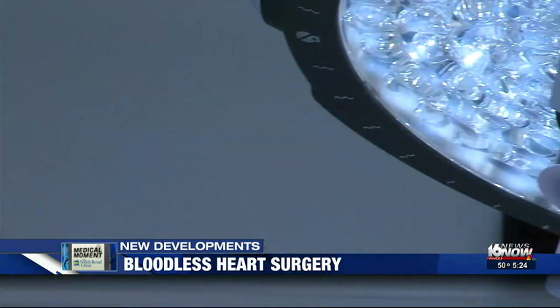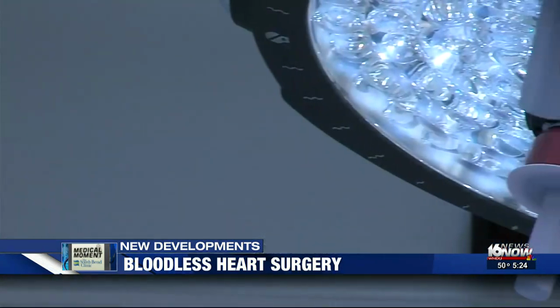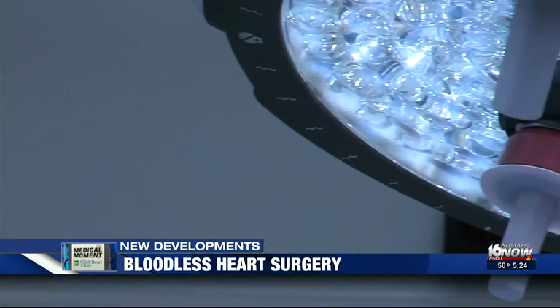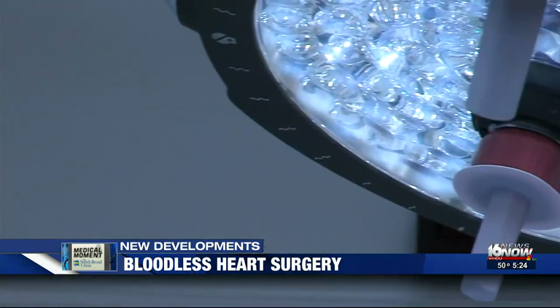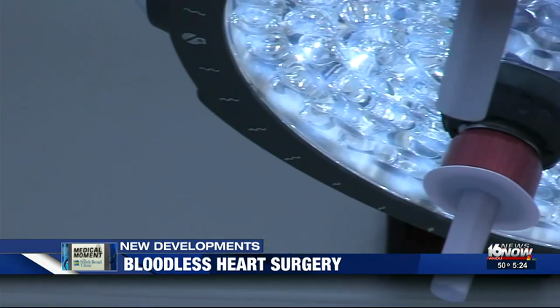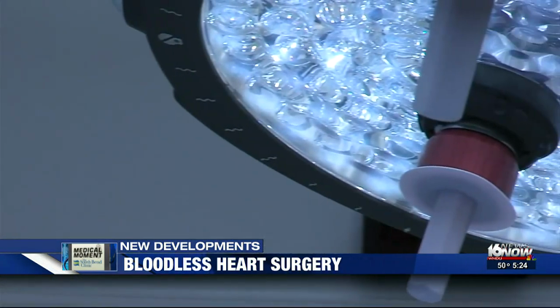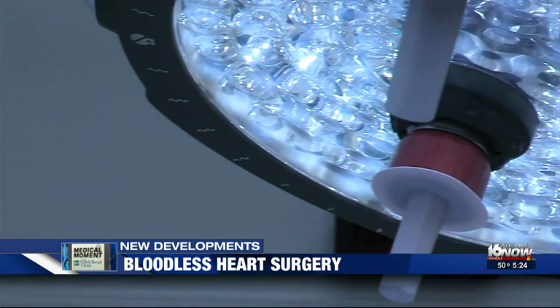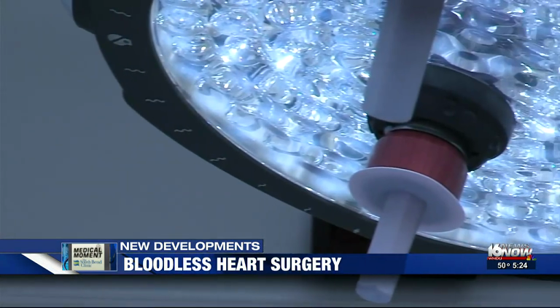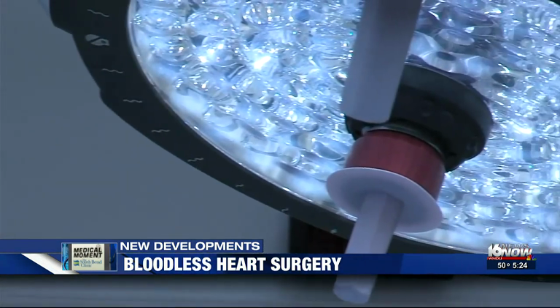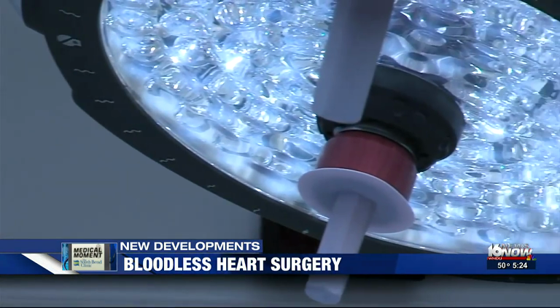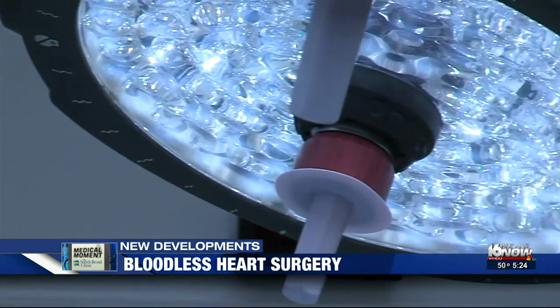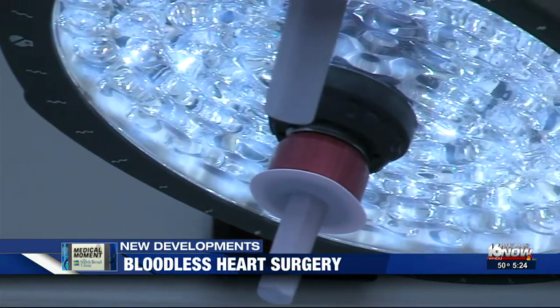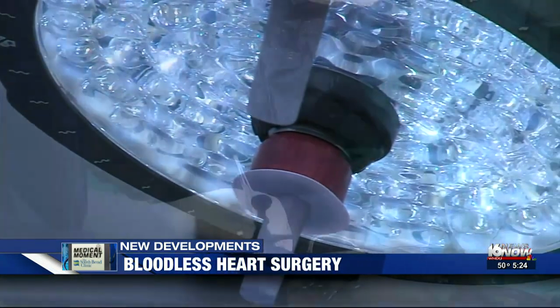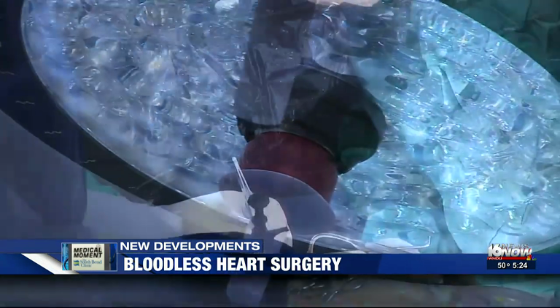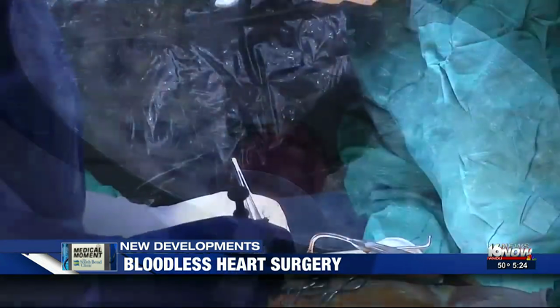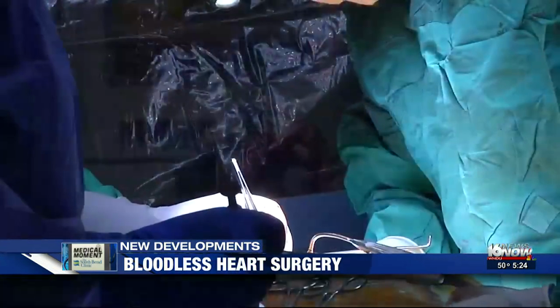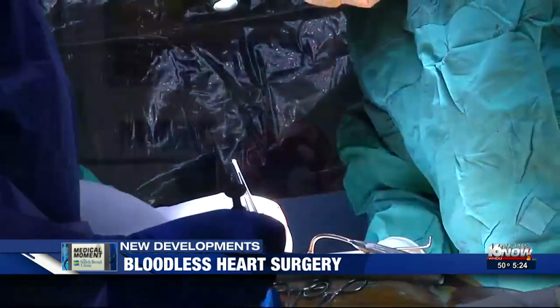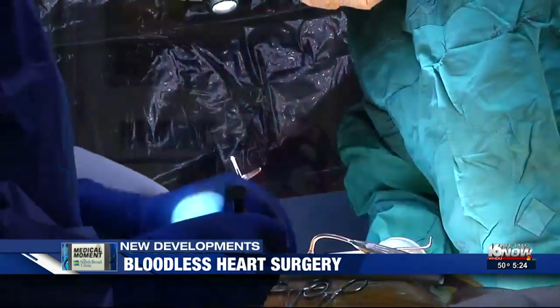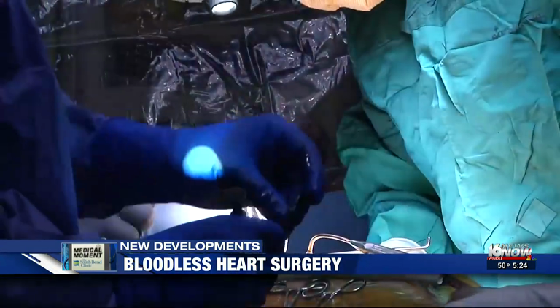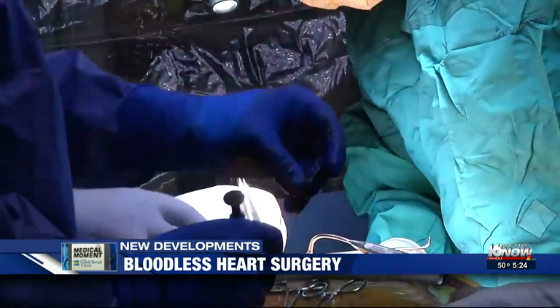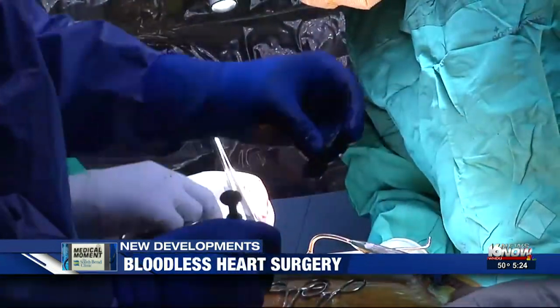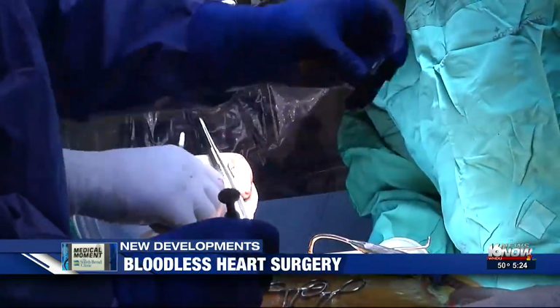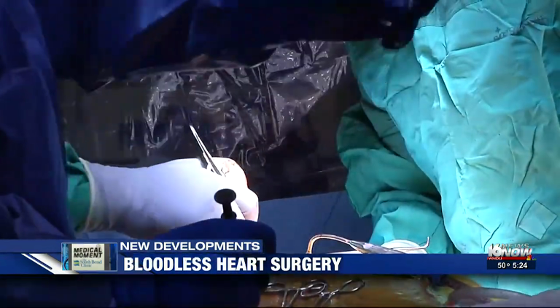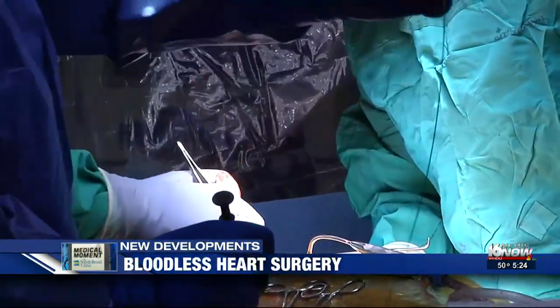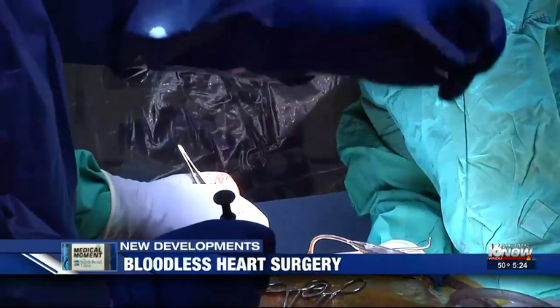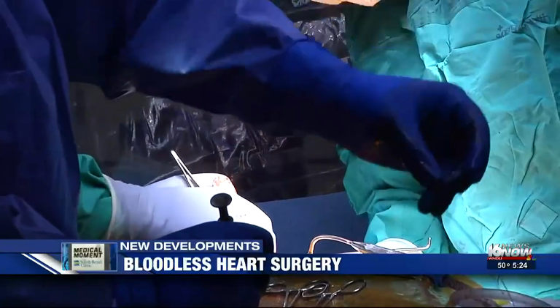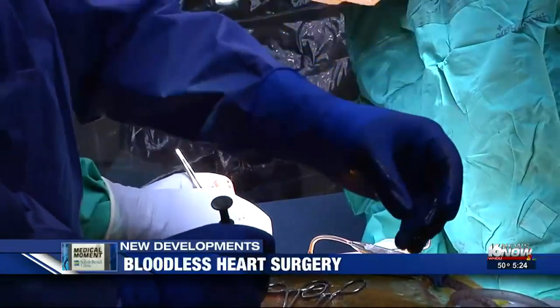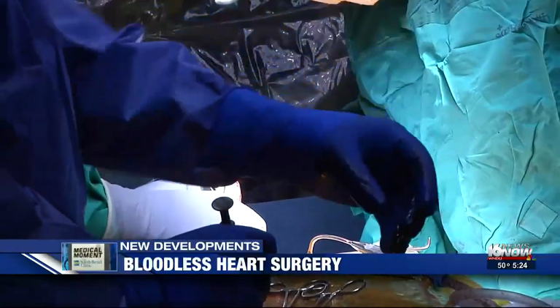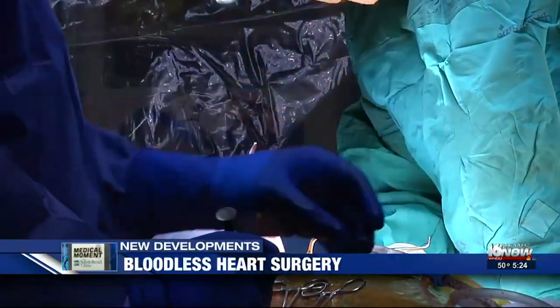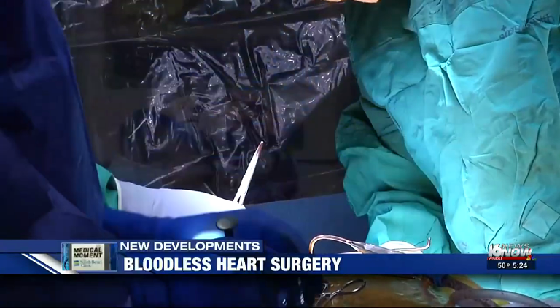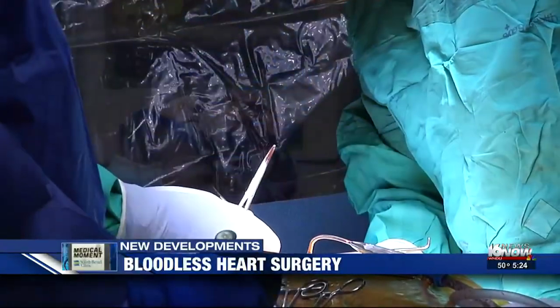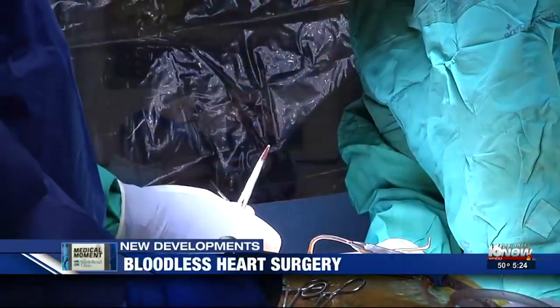Medical techniques that save lives and allow doctors to respect patients' wishes. Marty Salt, 16 News Now.